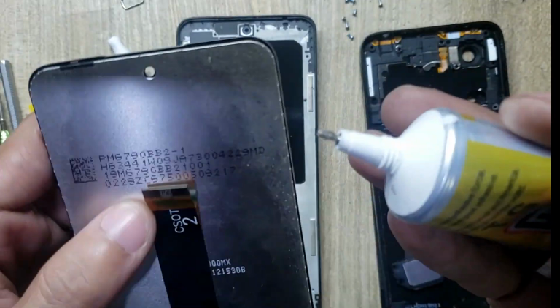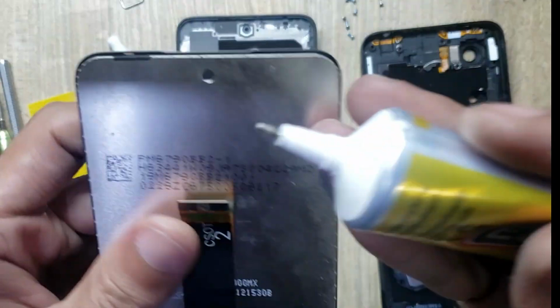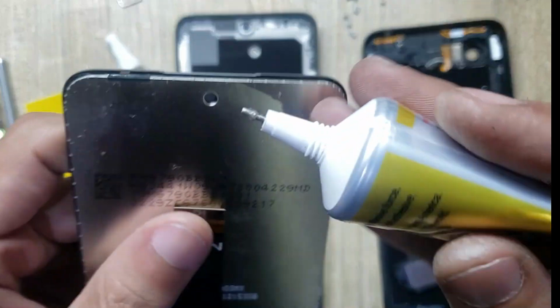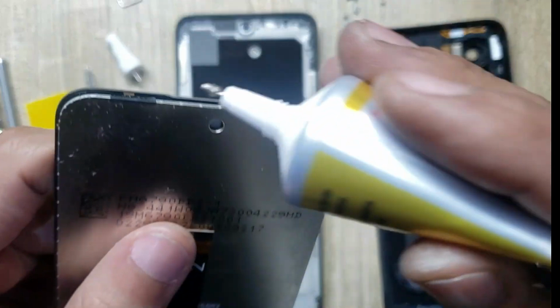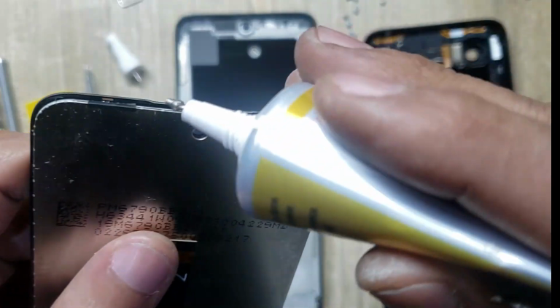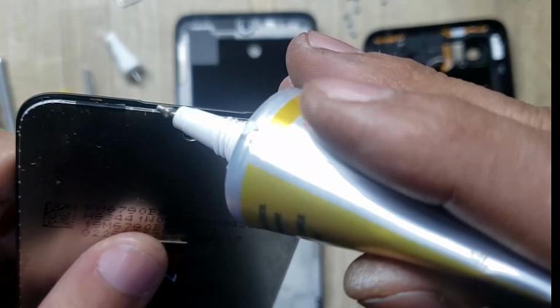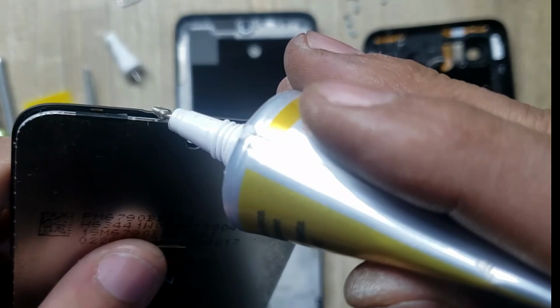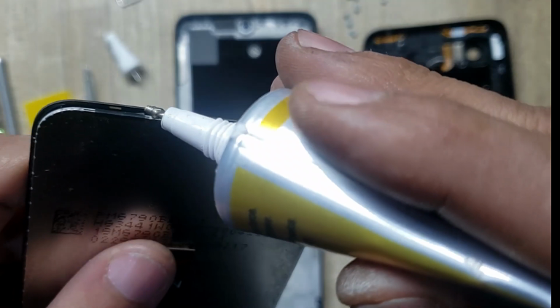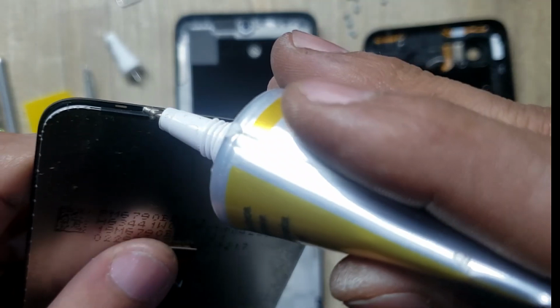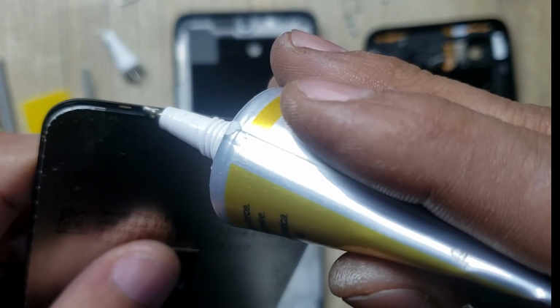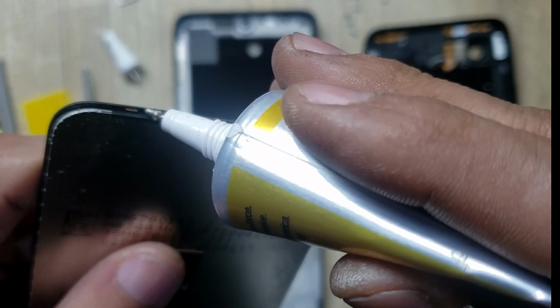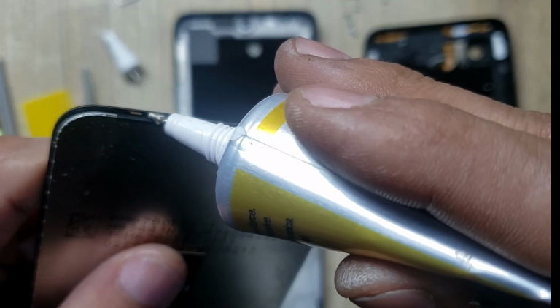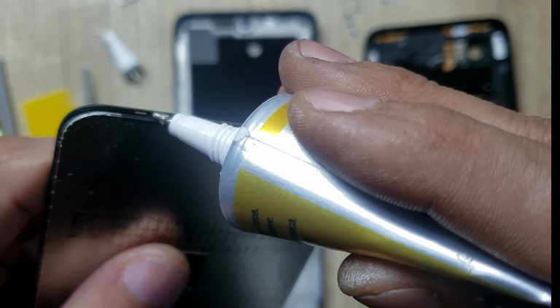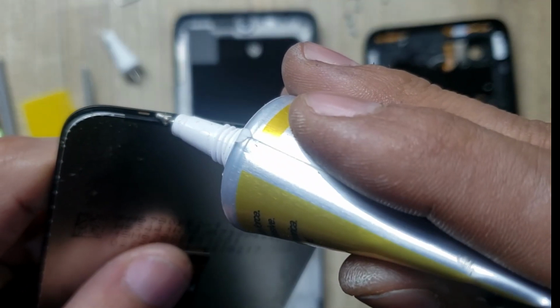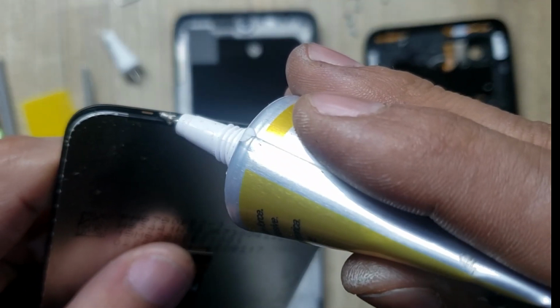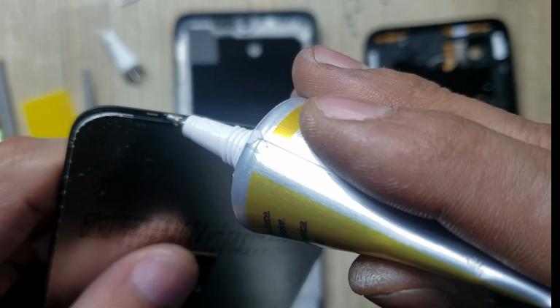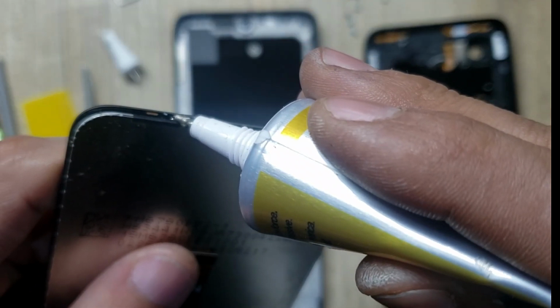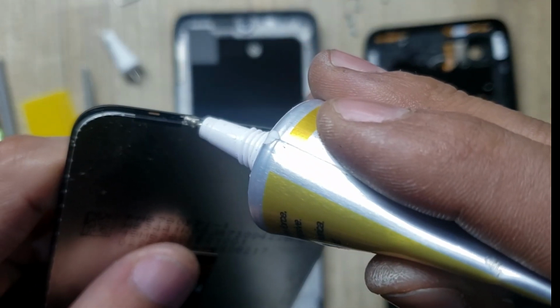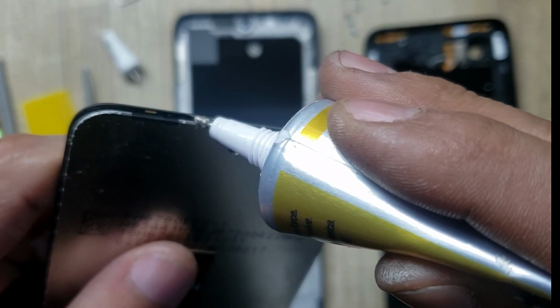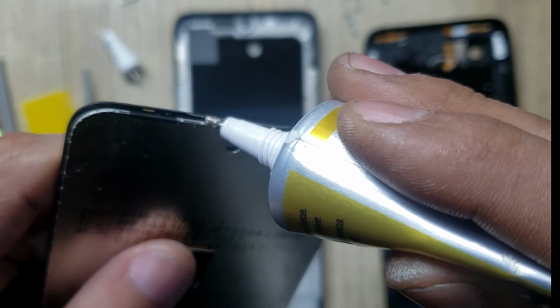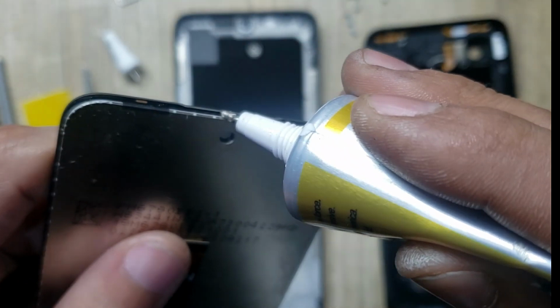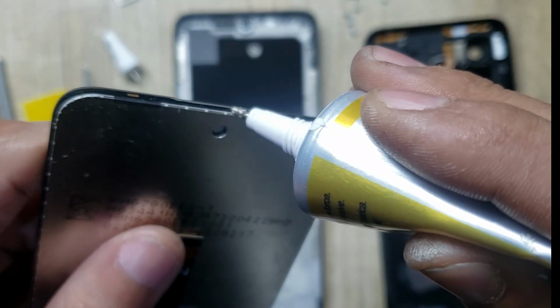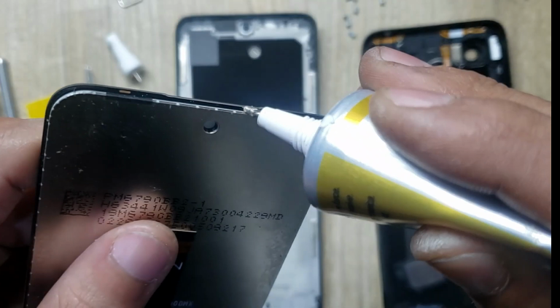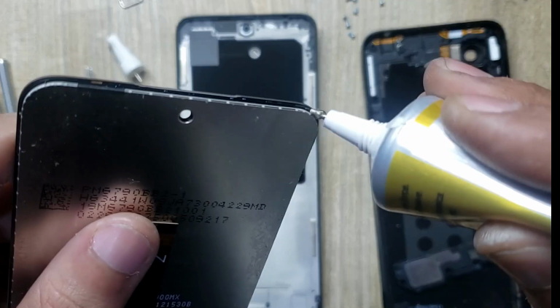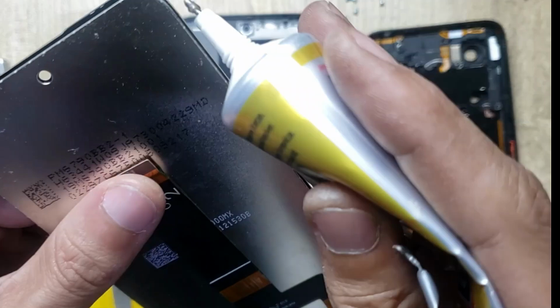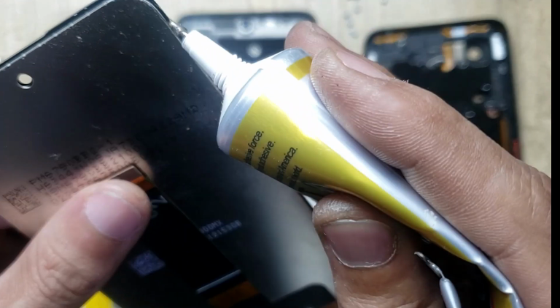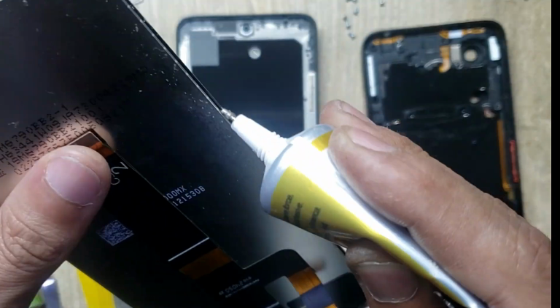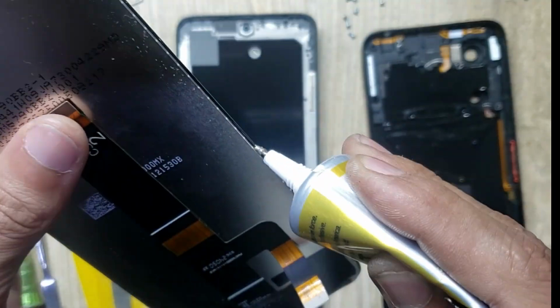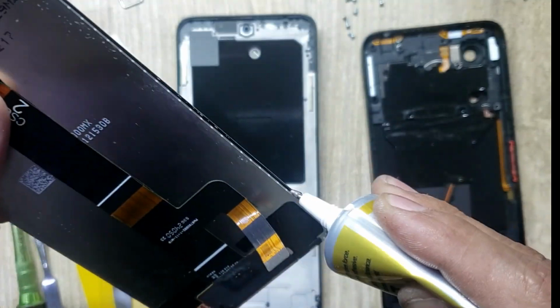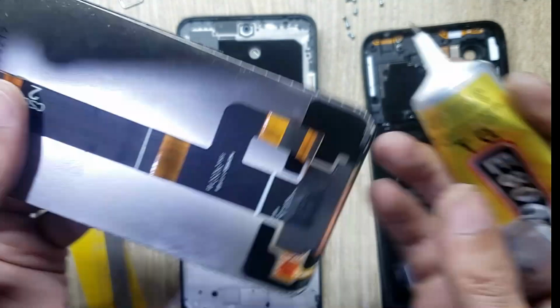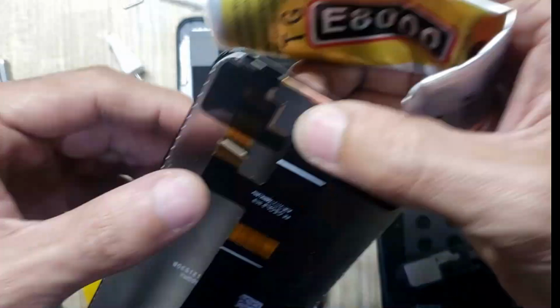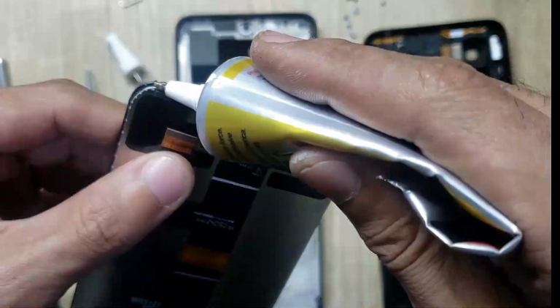Apply gum around the LCD. Do not apply gum on the place of sensors.